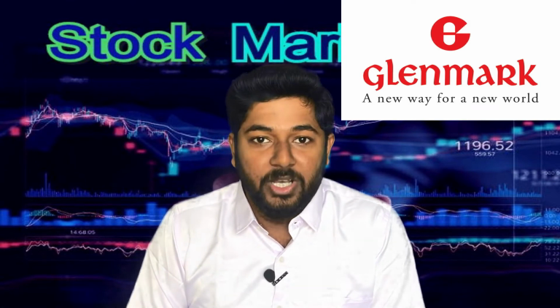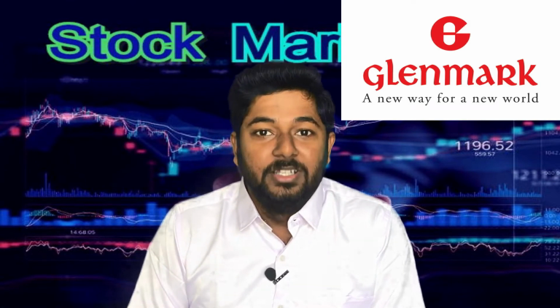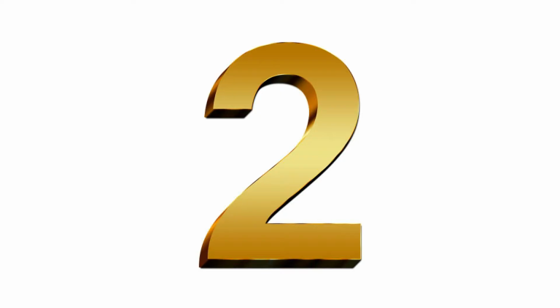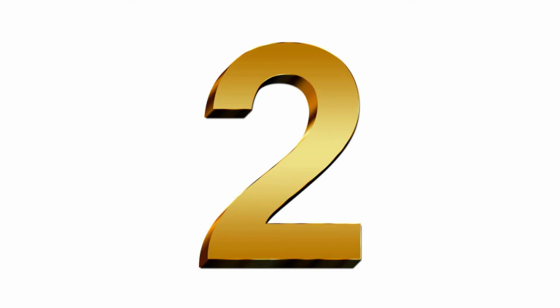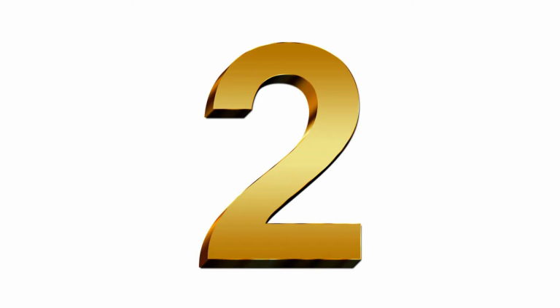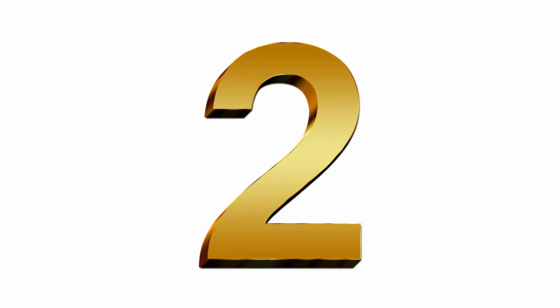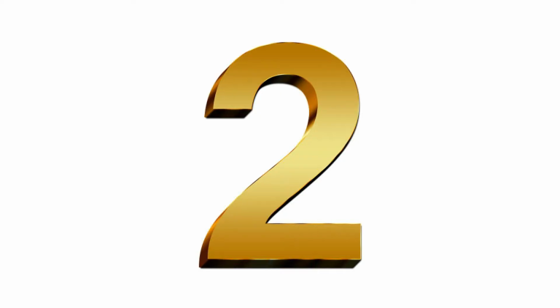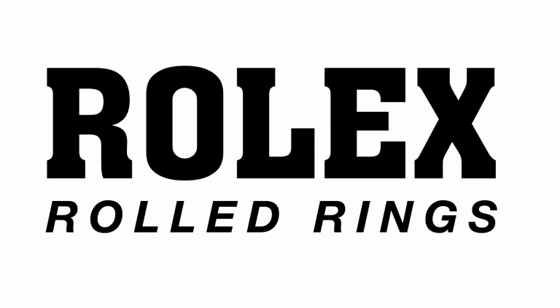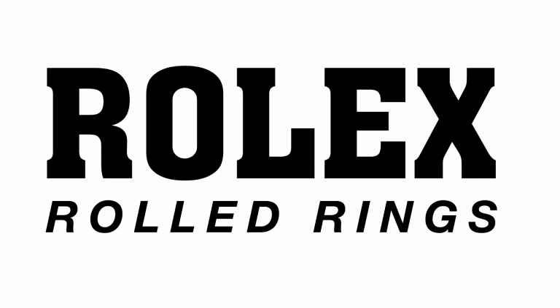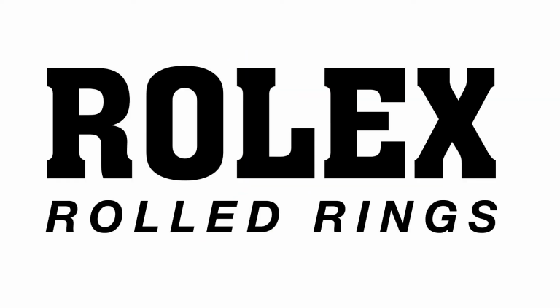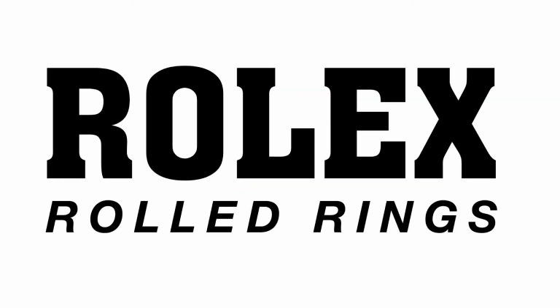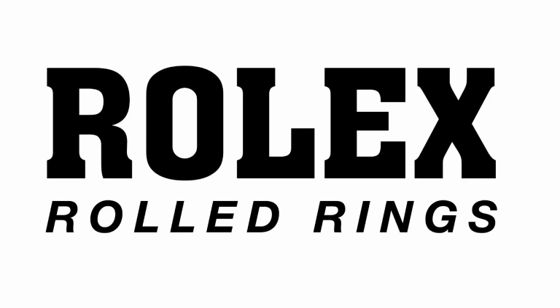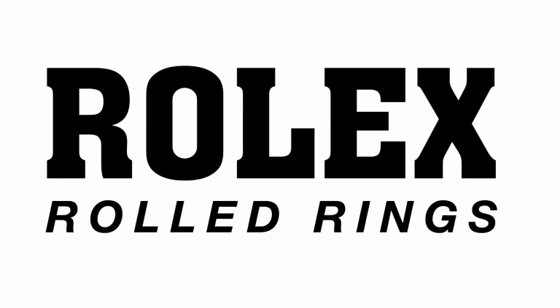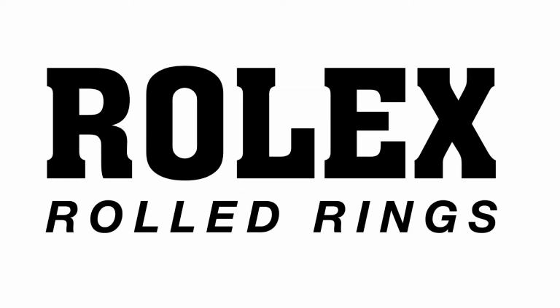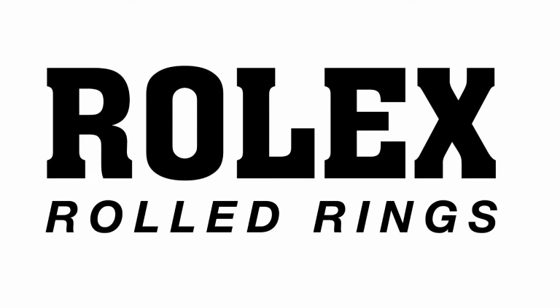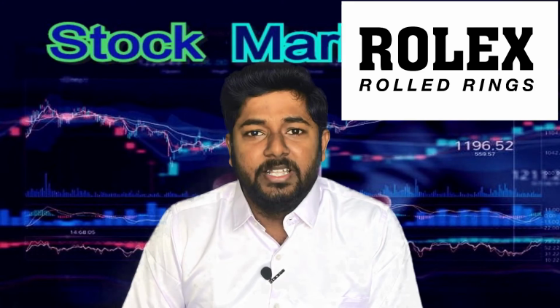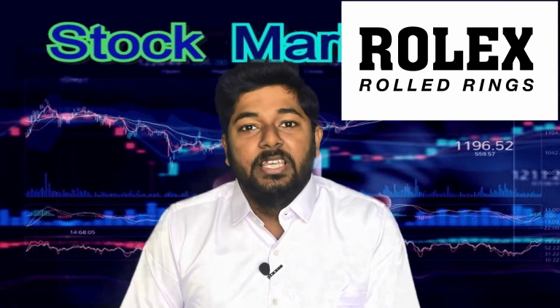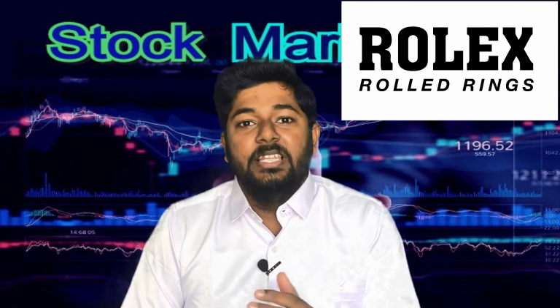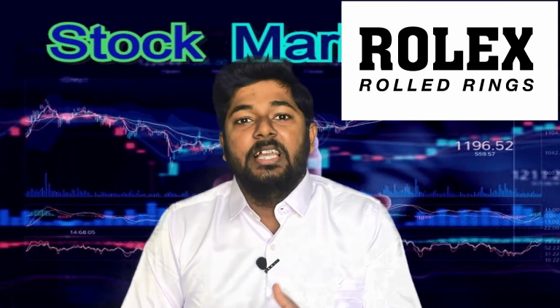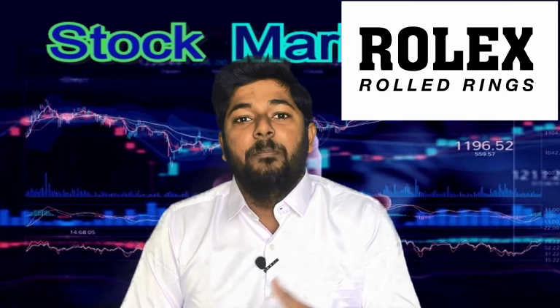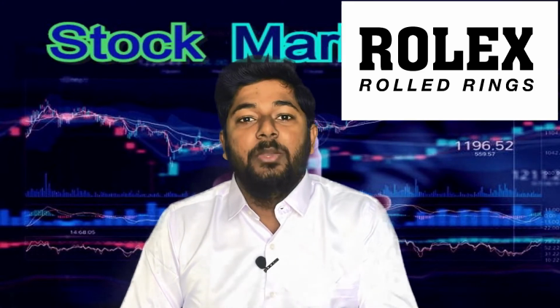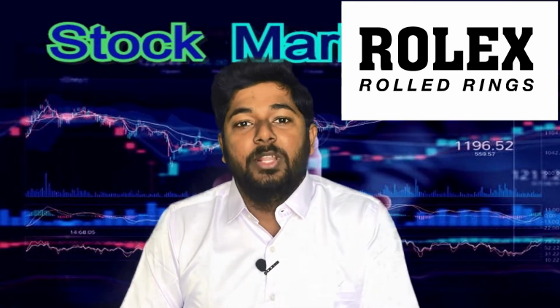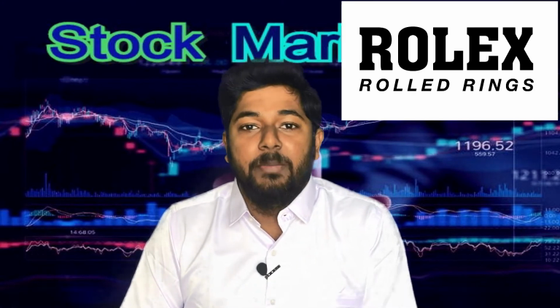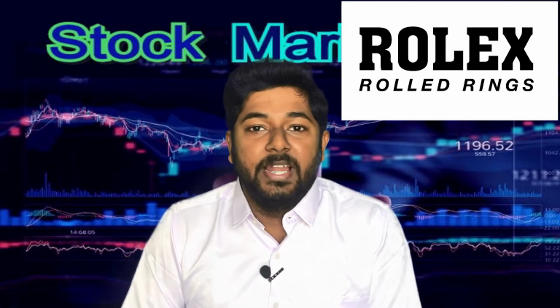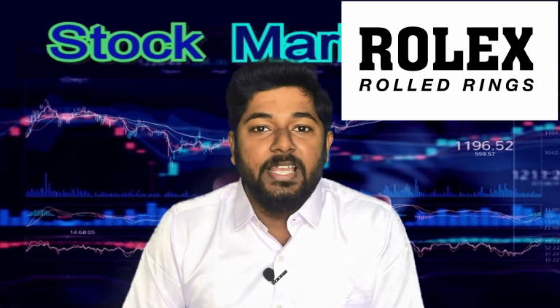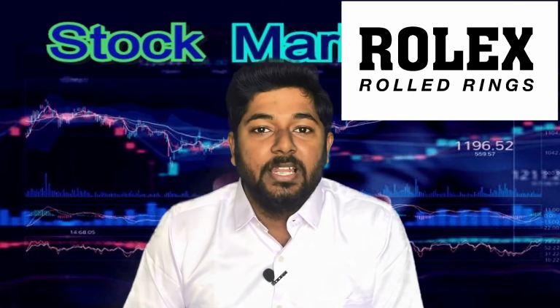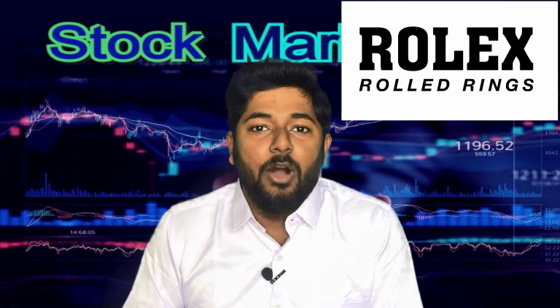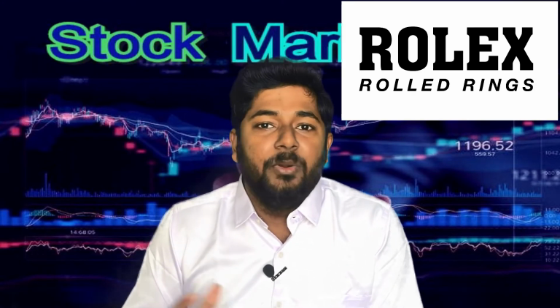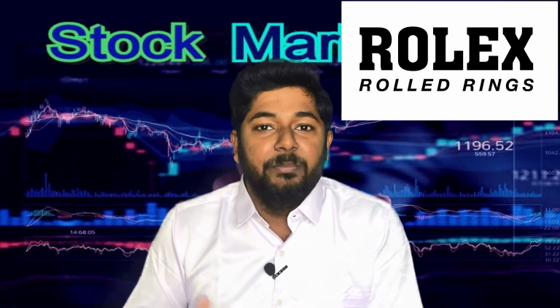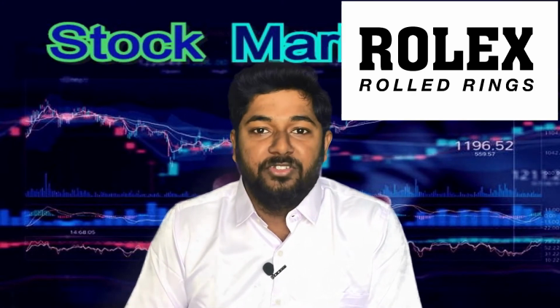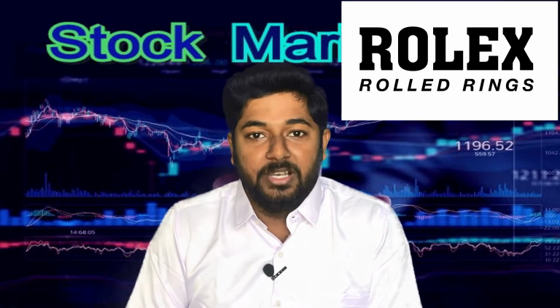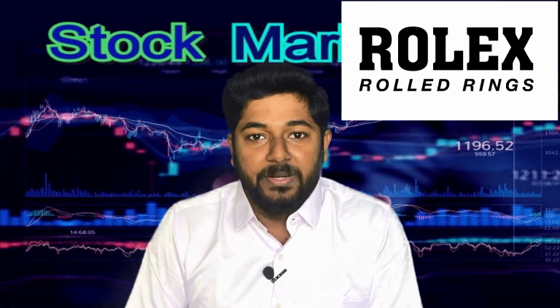The second company is Rolex Rings Private Limited. This company is a mechanical component-based company.